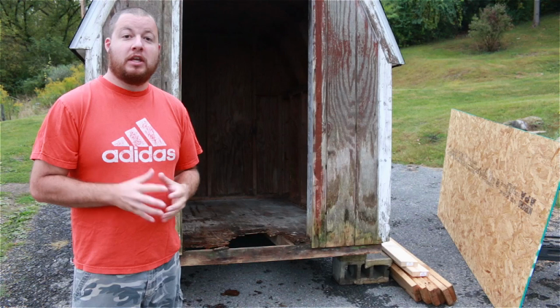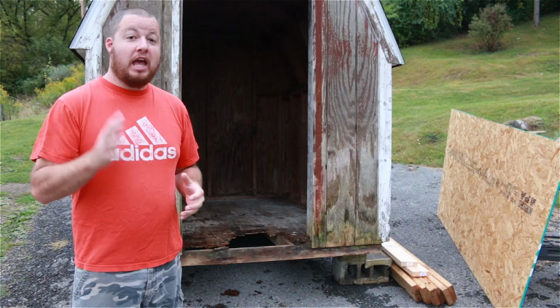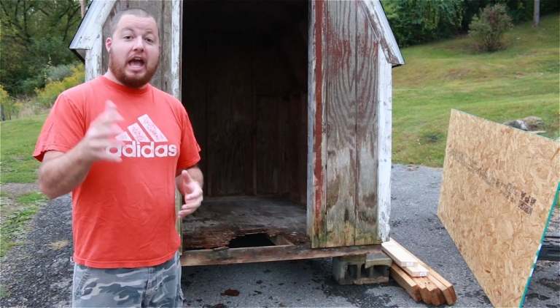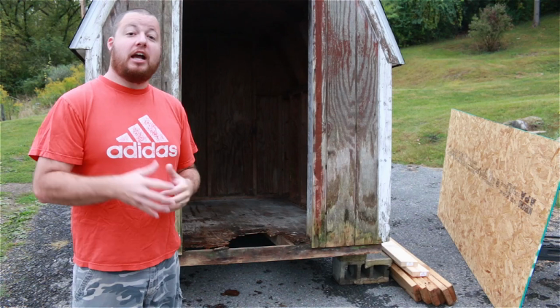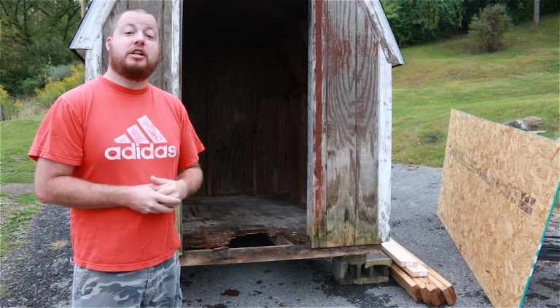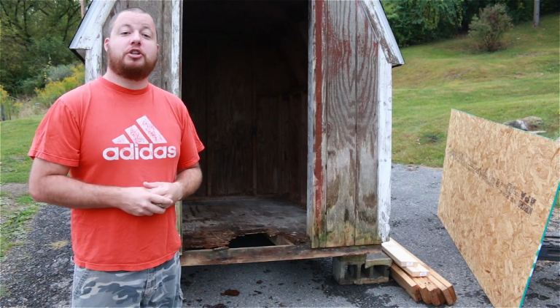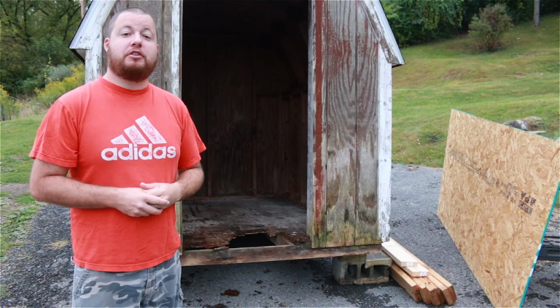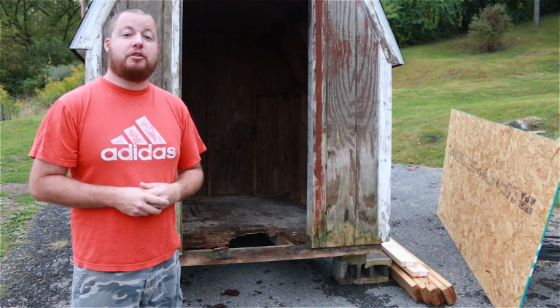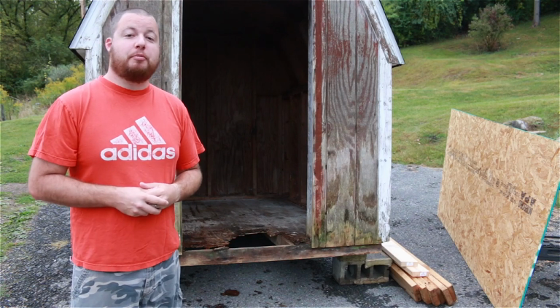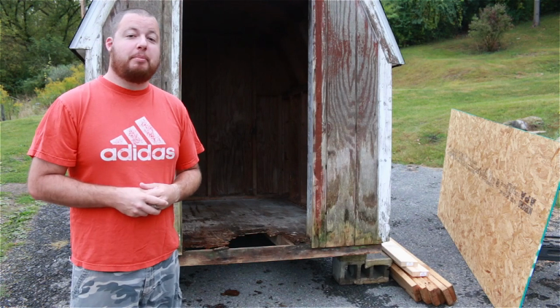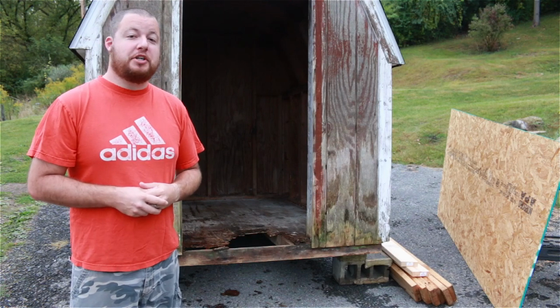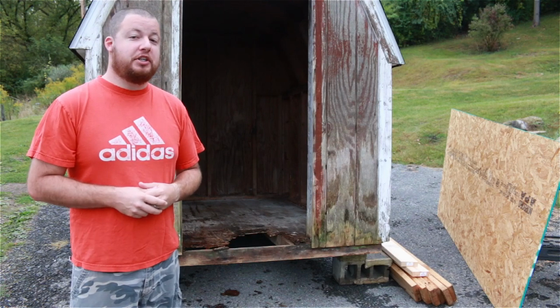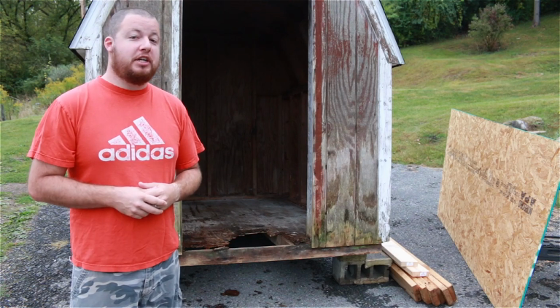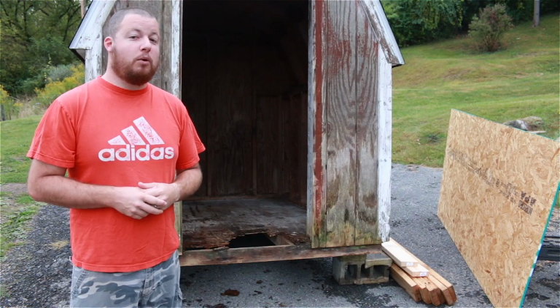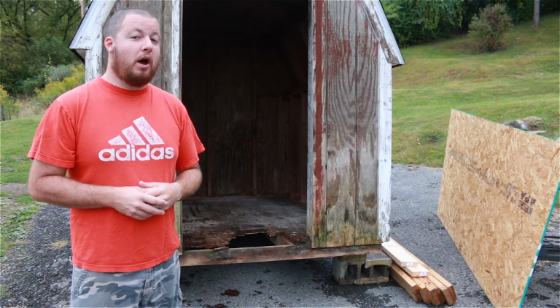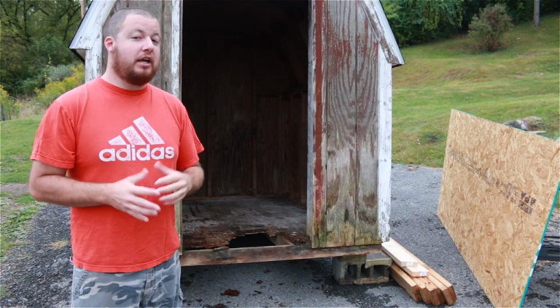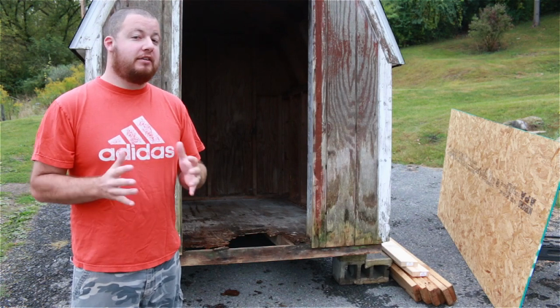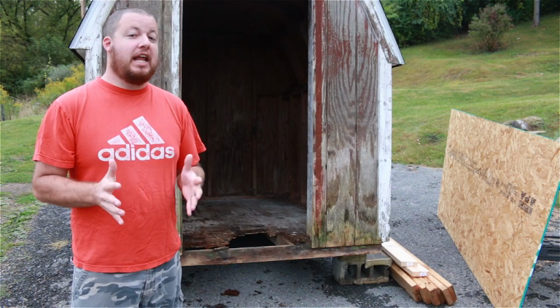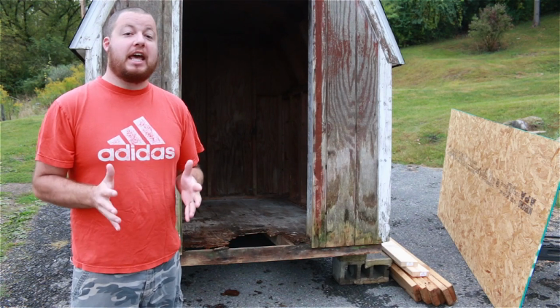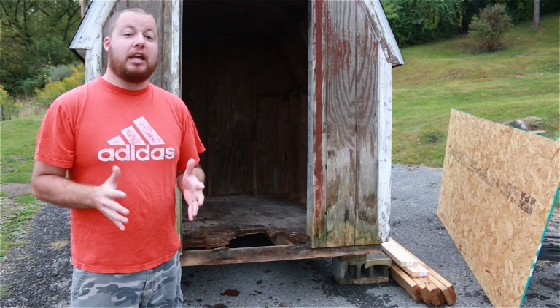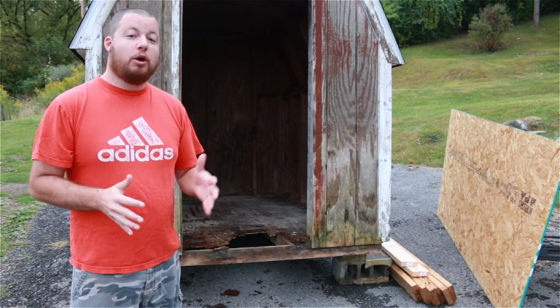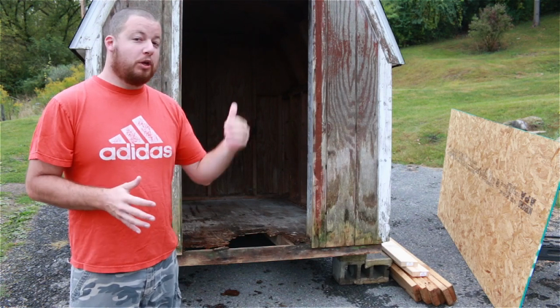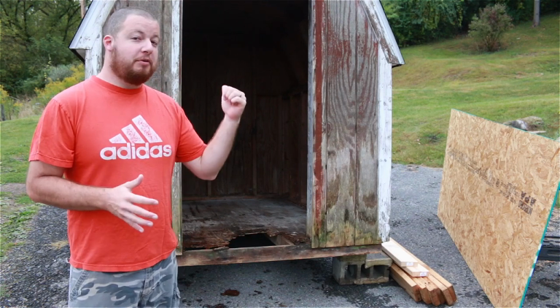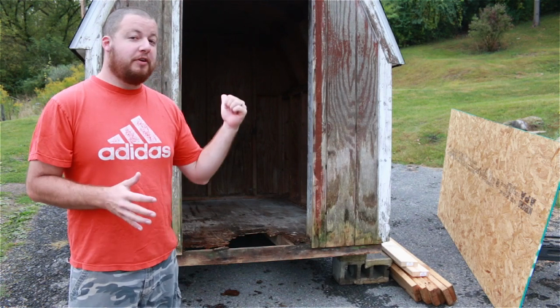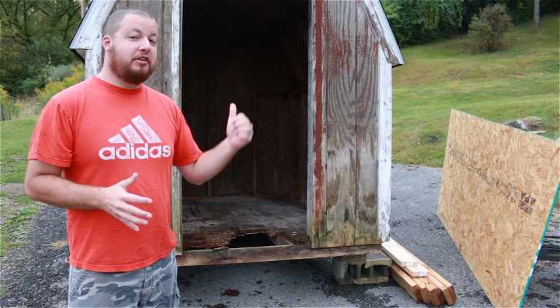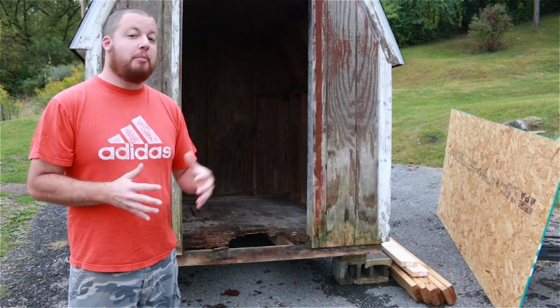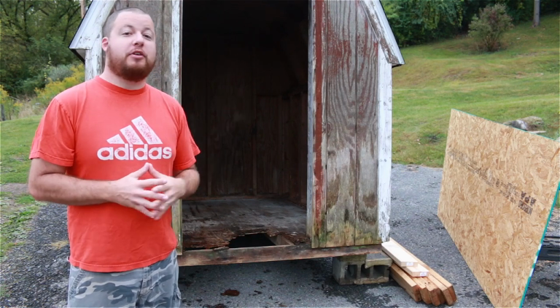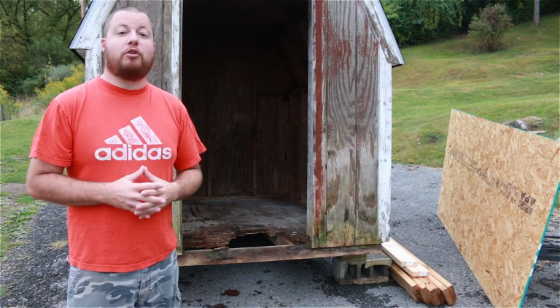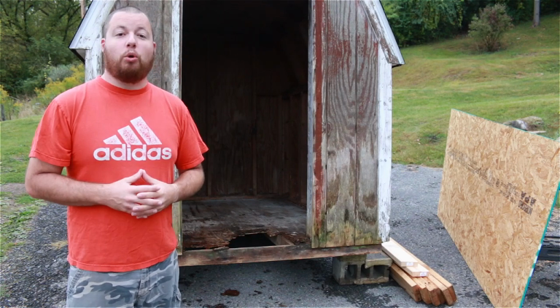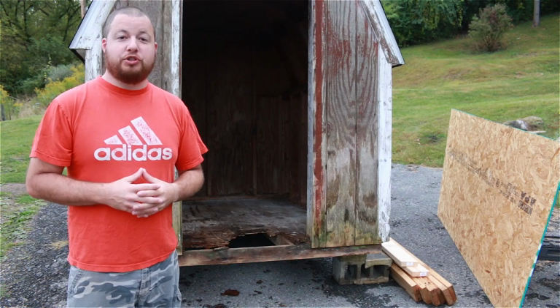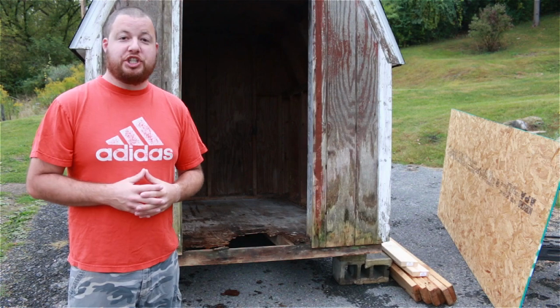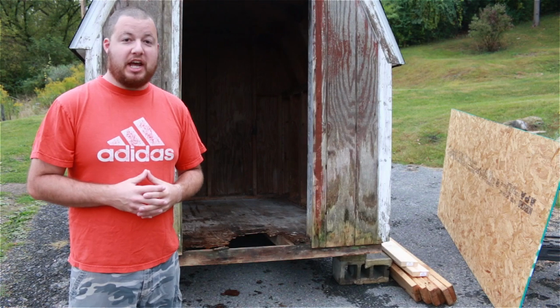Hey guys, Sean Lentz here from Appalachian DIY, and today we're going to be fixing up this old shed.